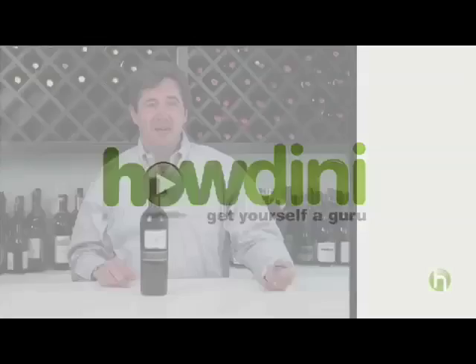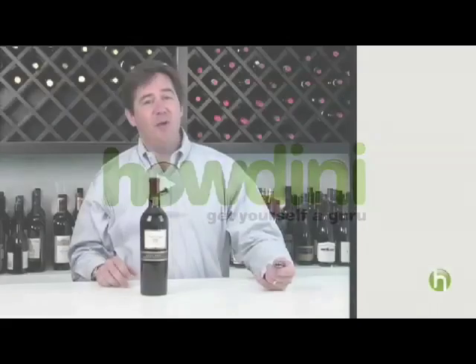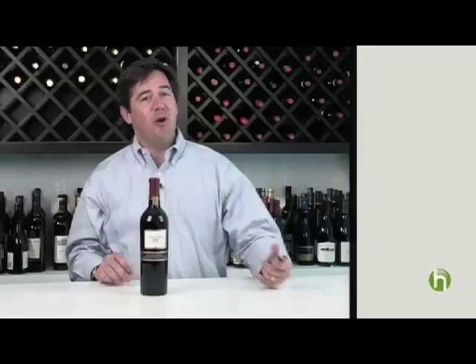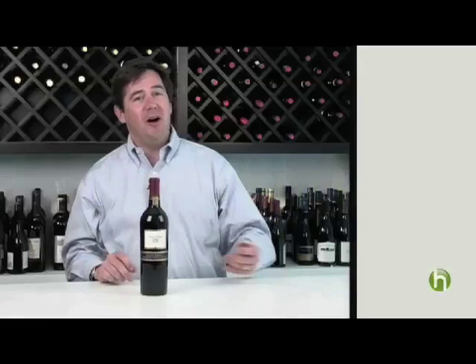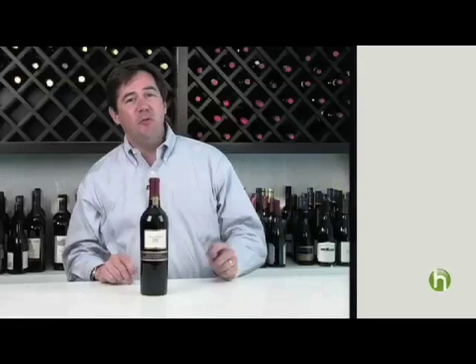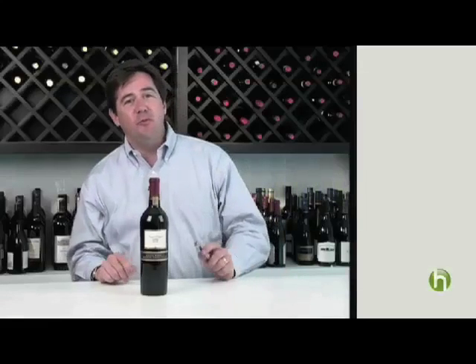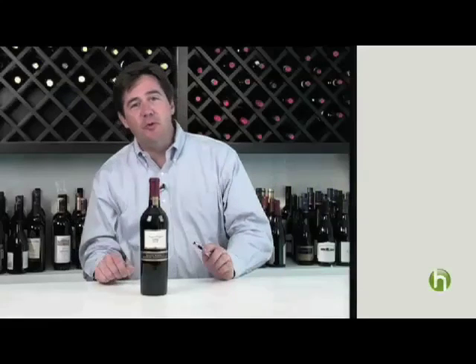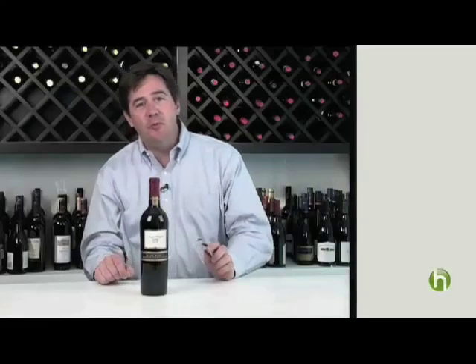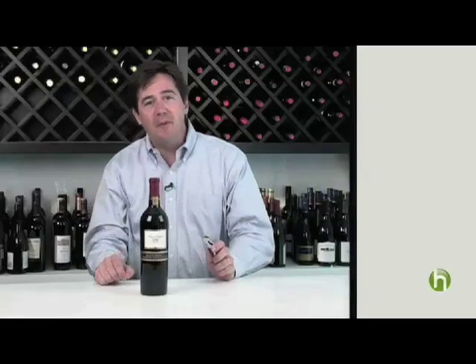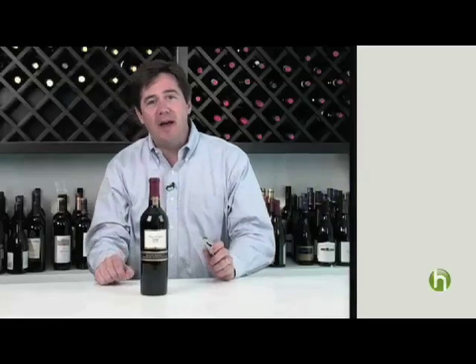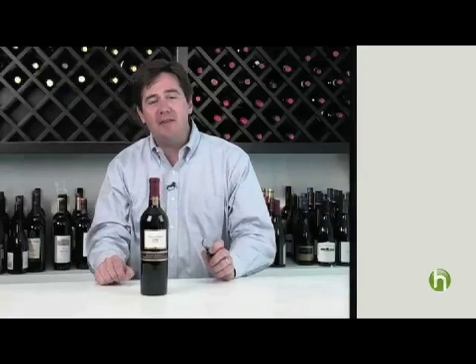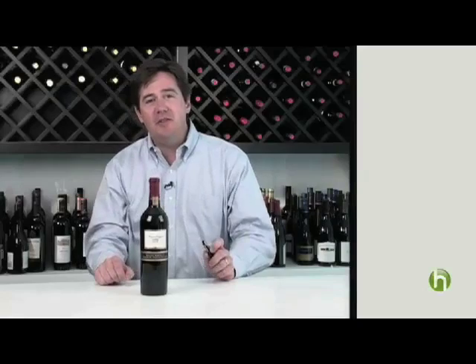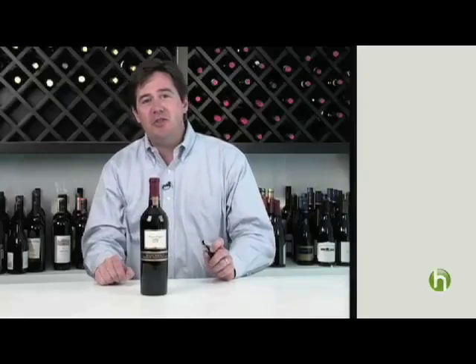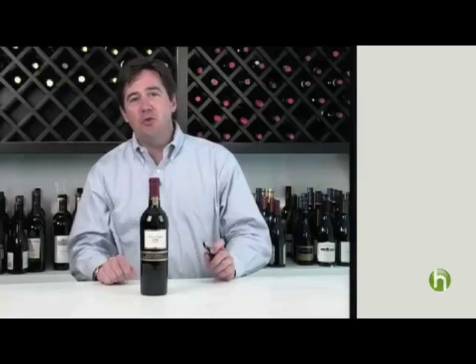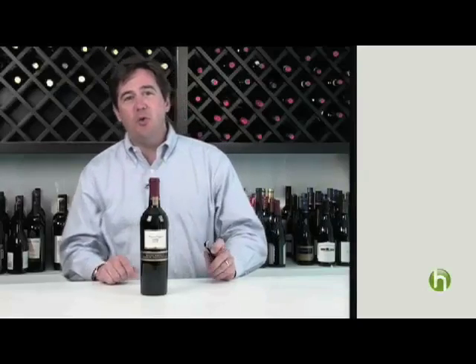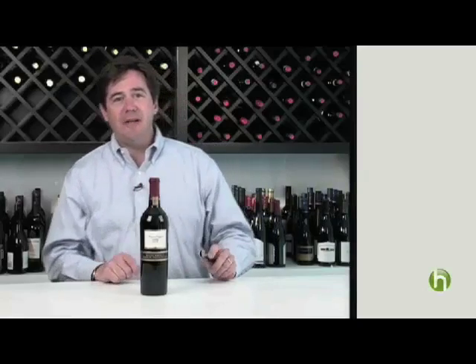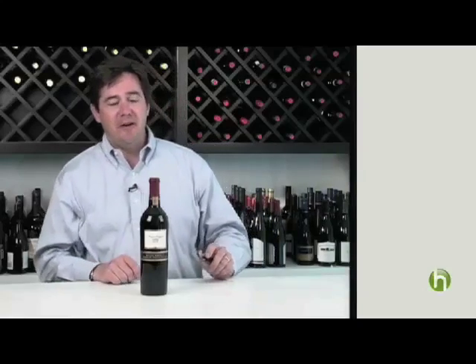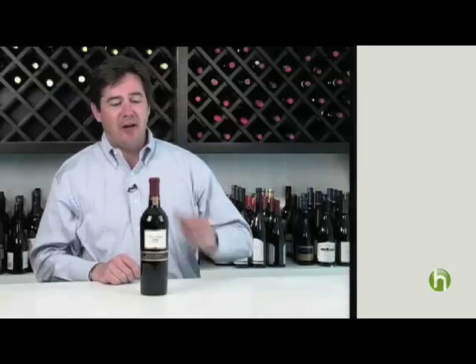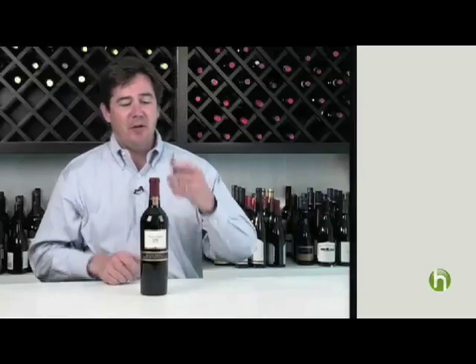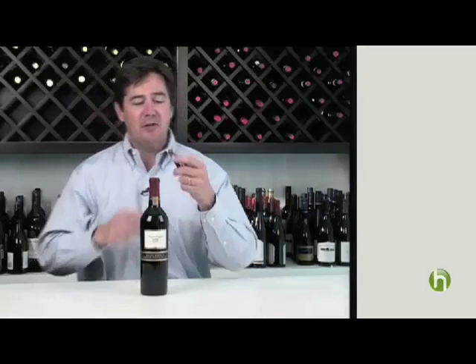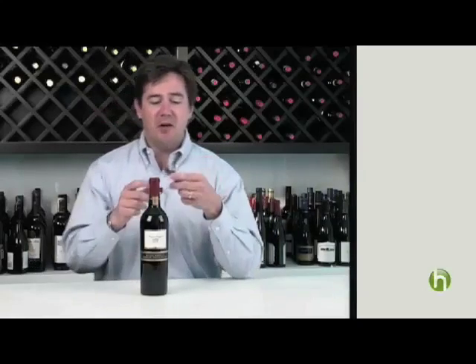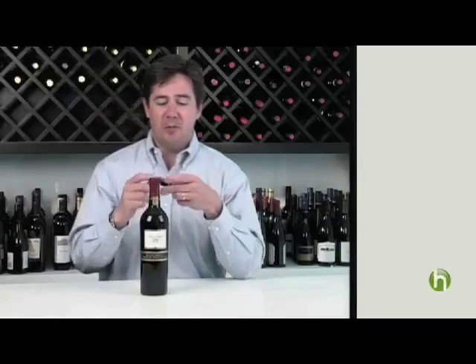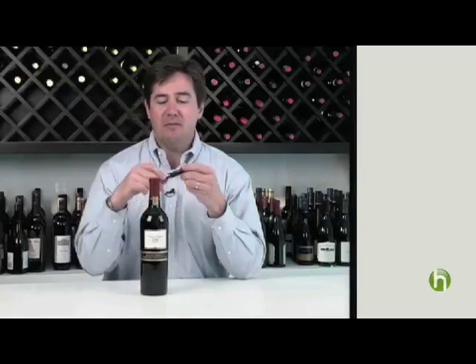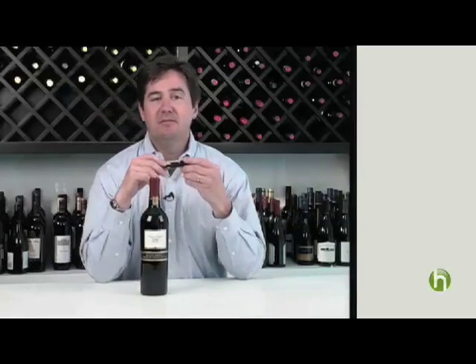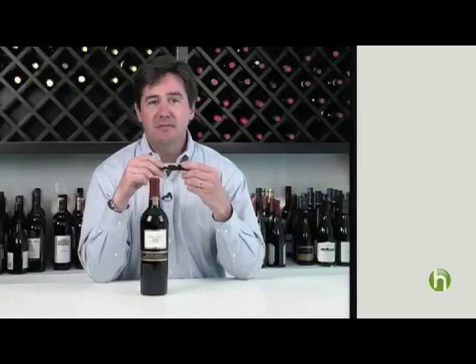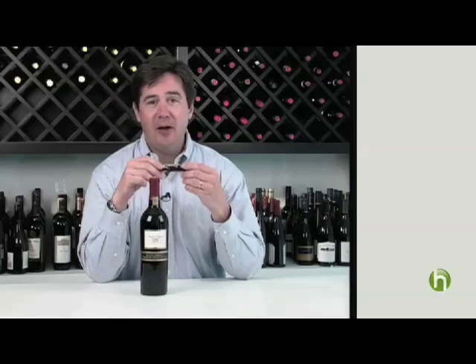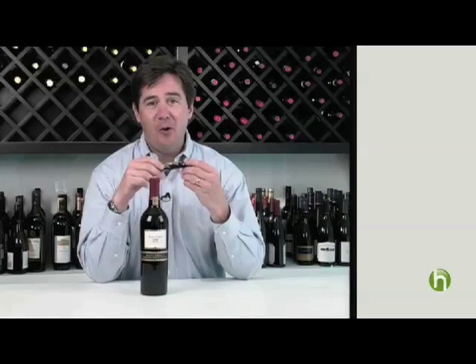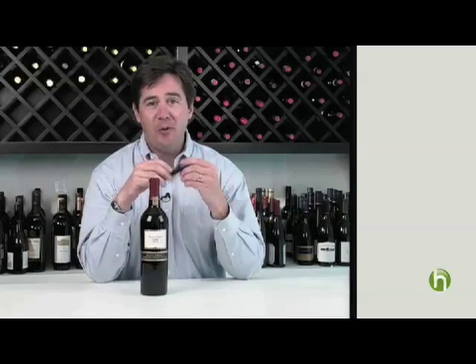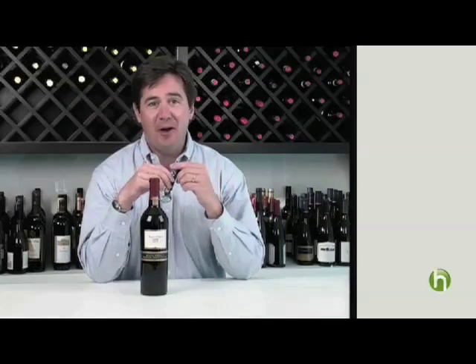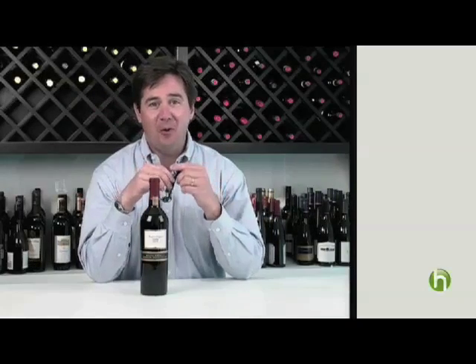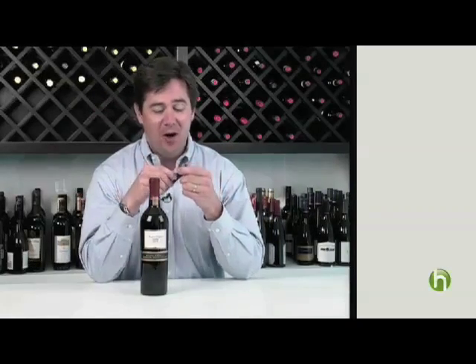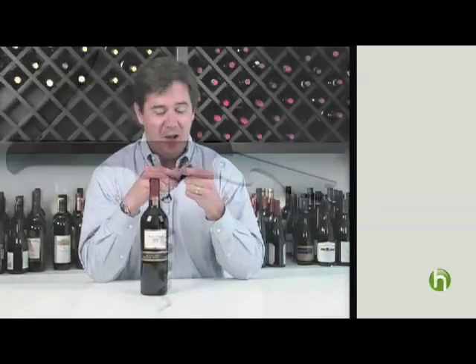I'm Ray Isle from Food & Wine Magazine, Senior Wine Editor, and I'm here to talk about how to open a bottle of wine.